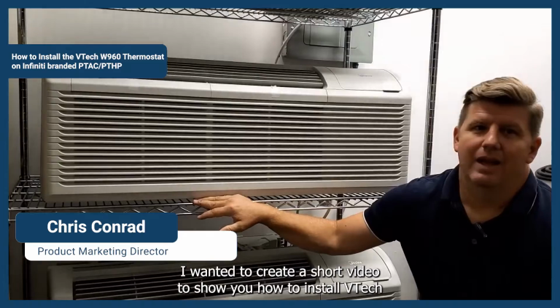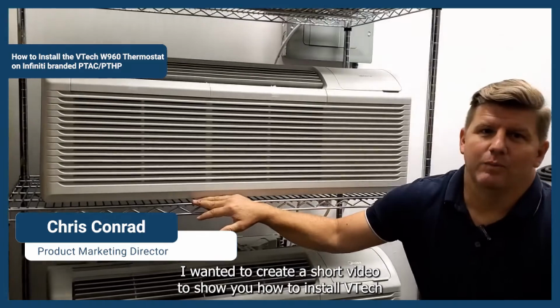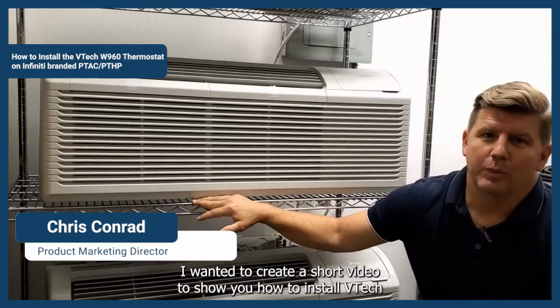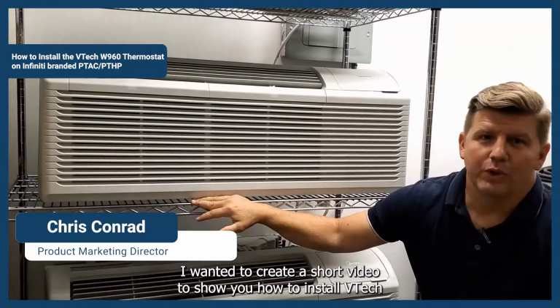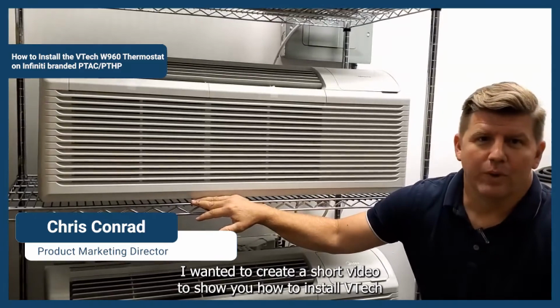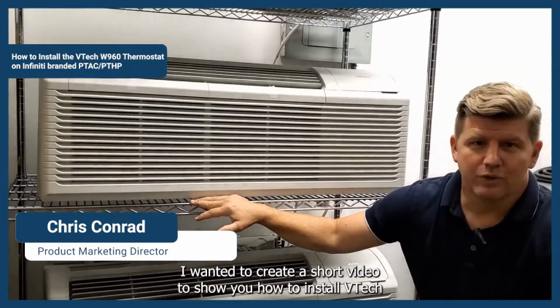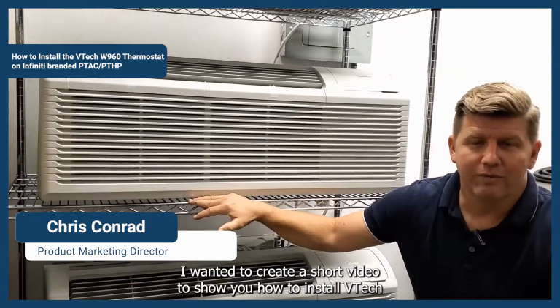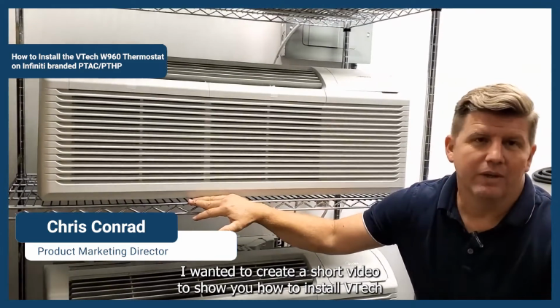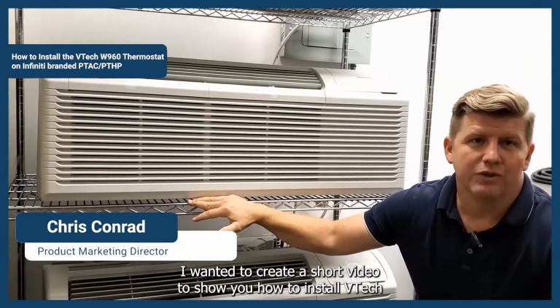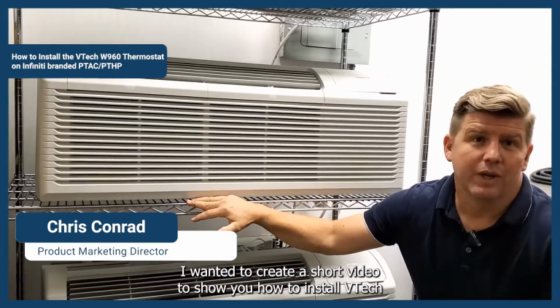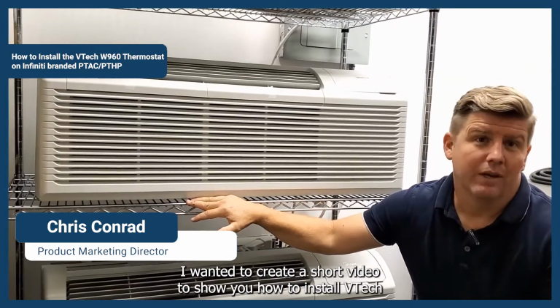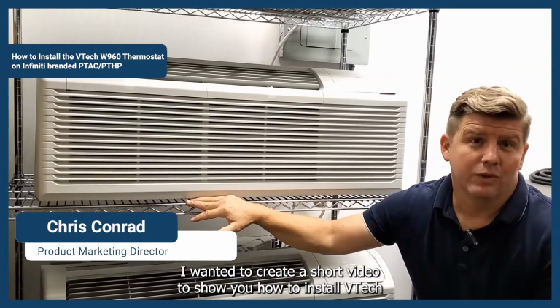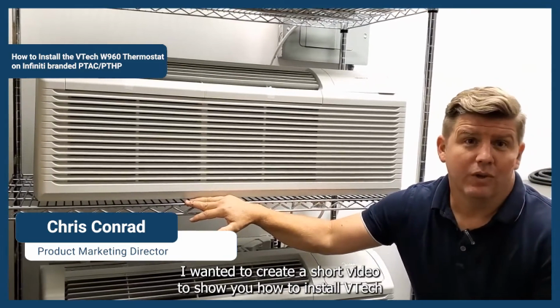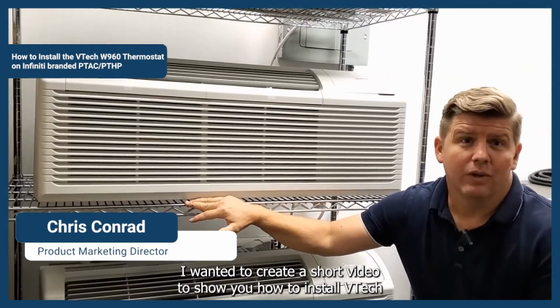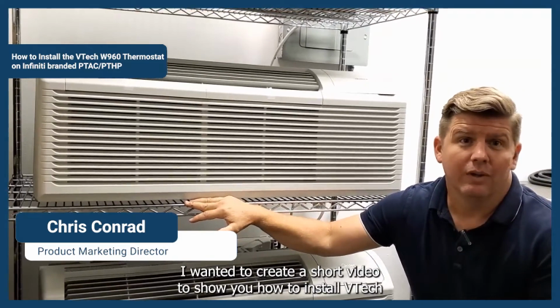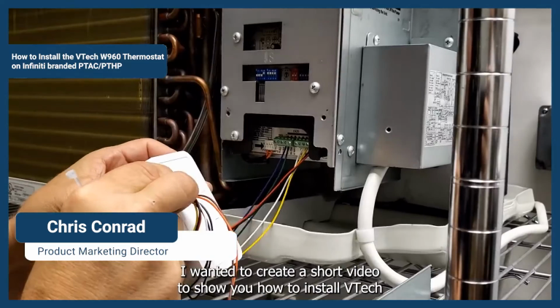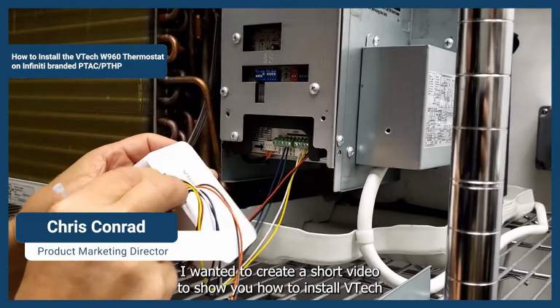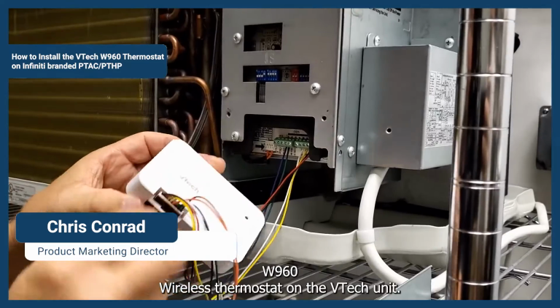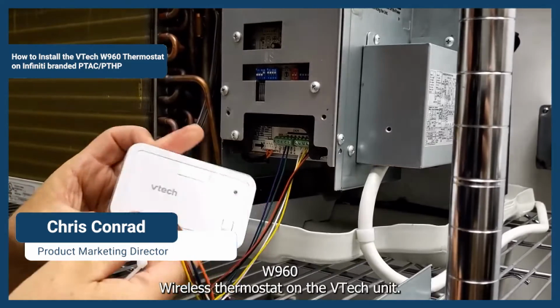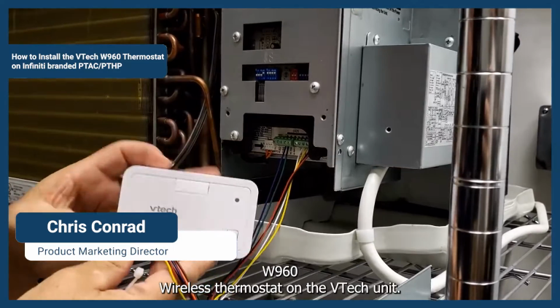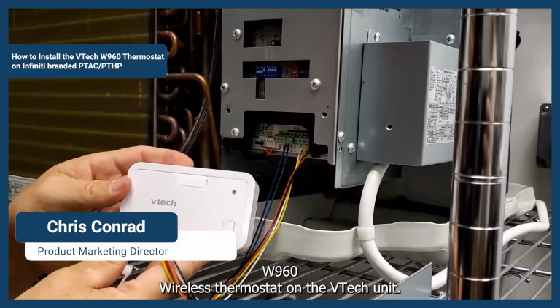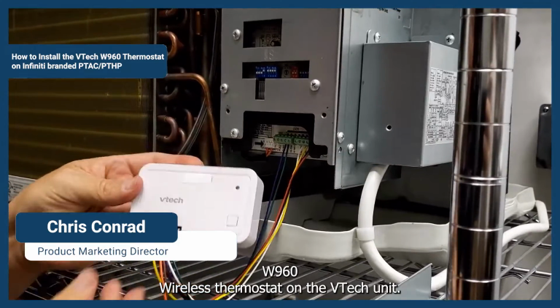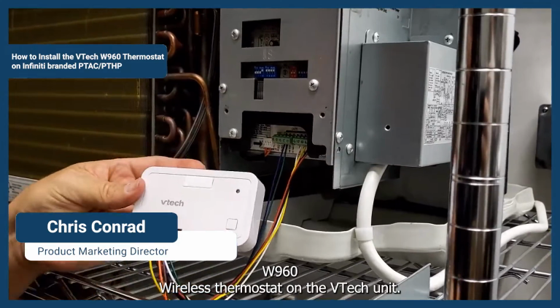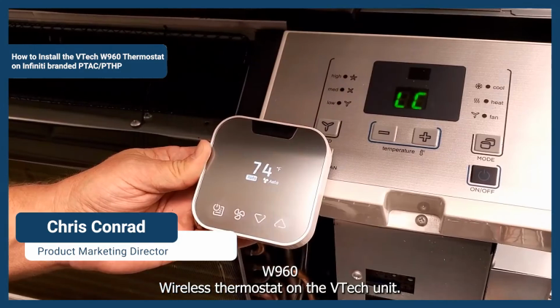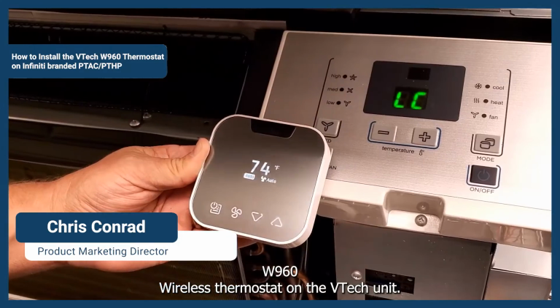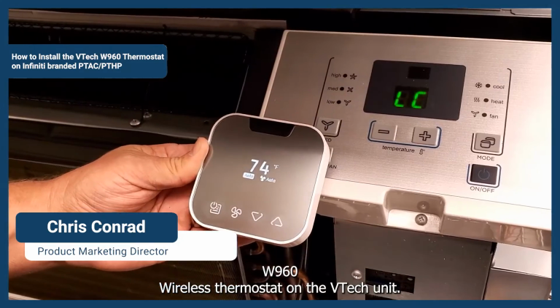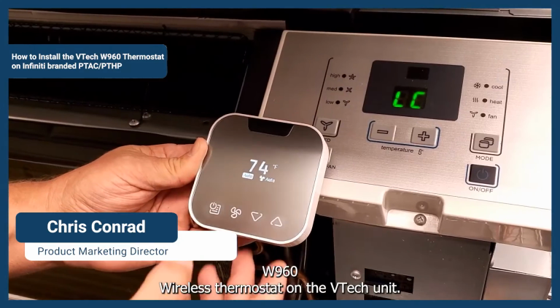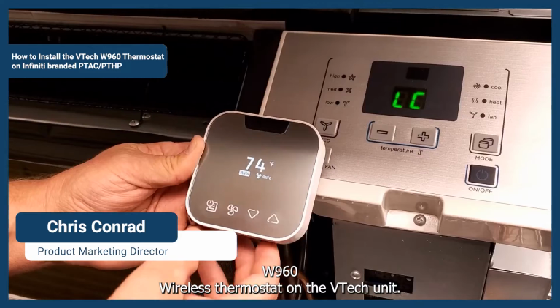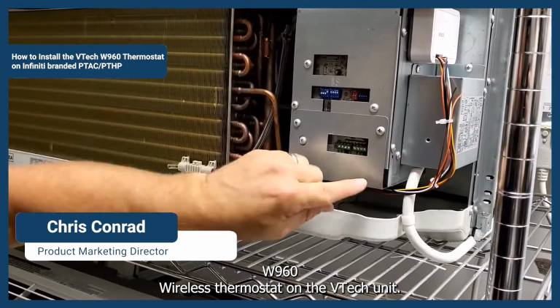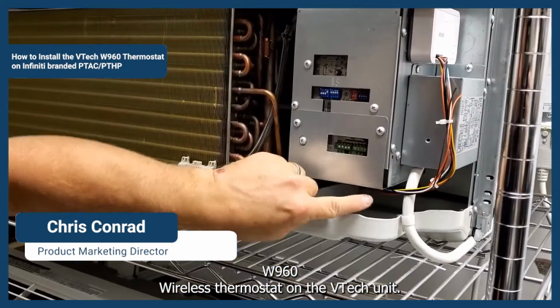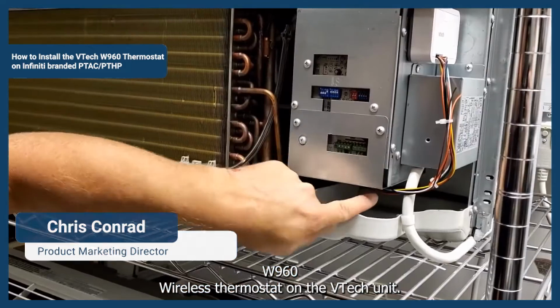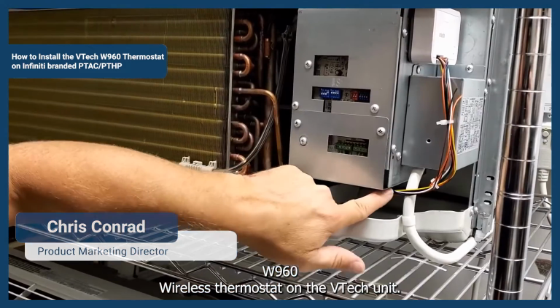Hi, we wanted to create a short video to show you how to install a VTEC W960 wireless thermostat on the VTEC unit.